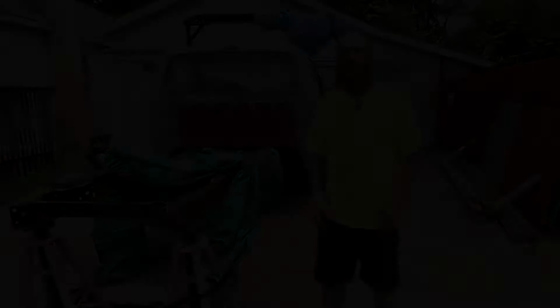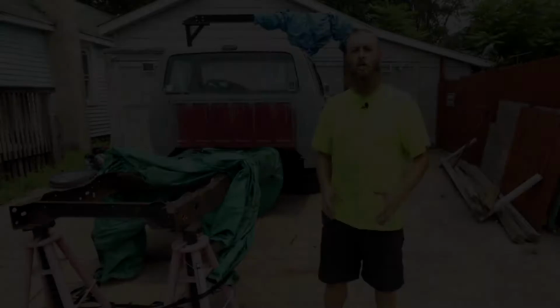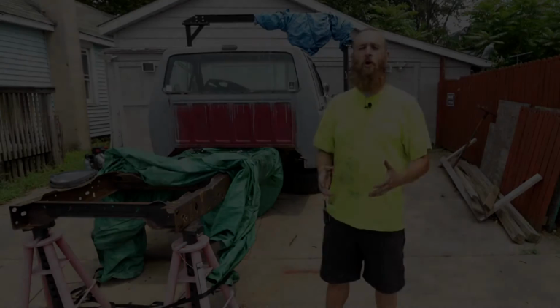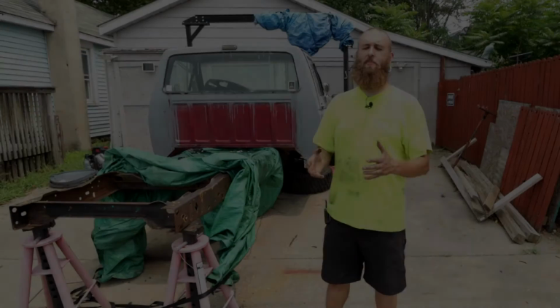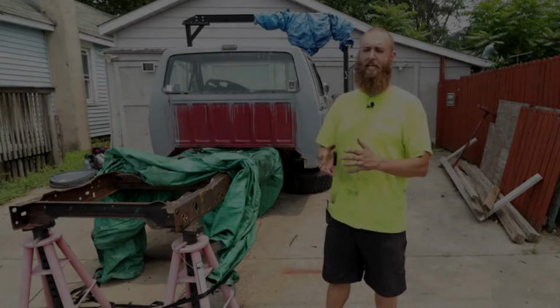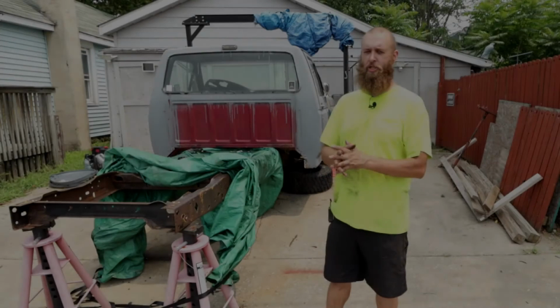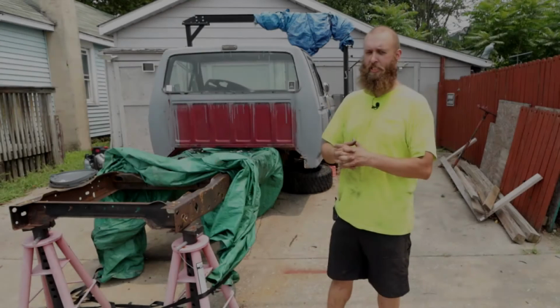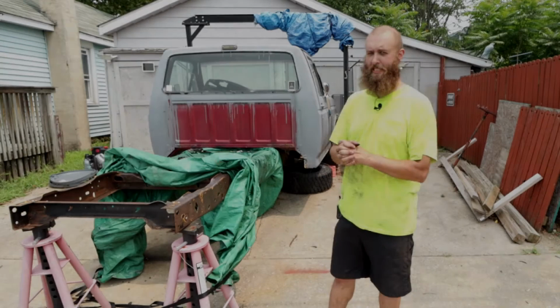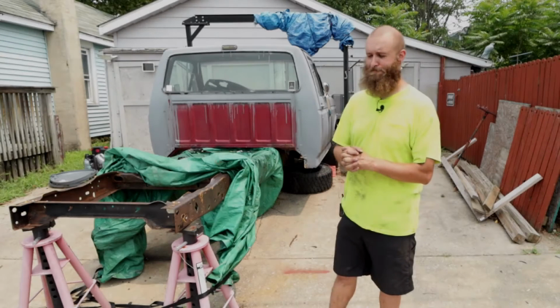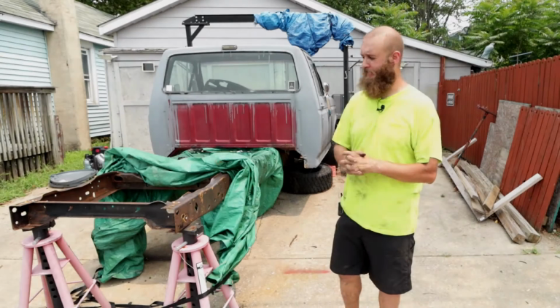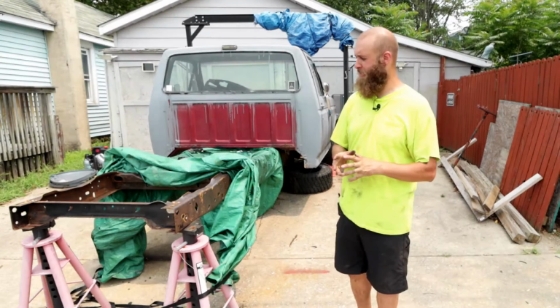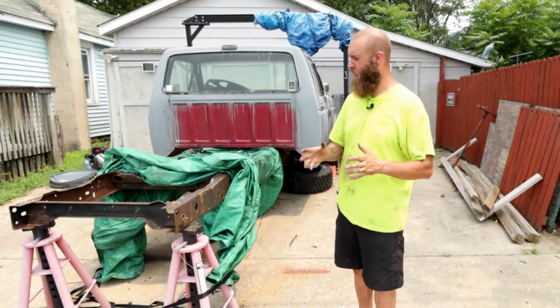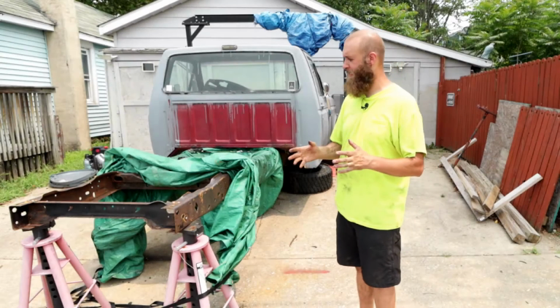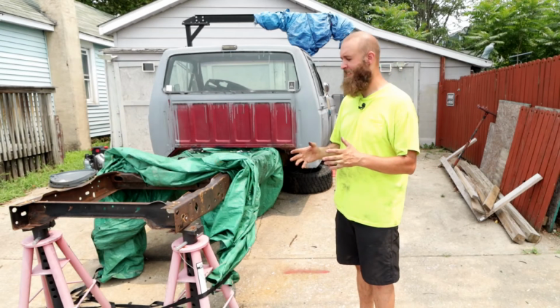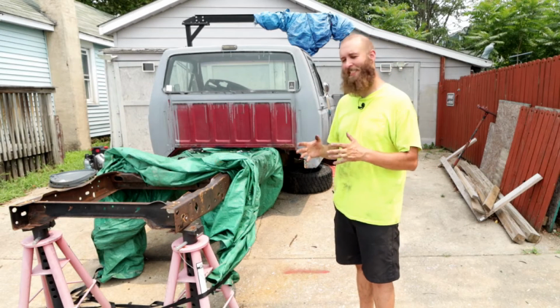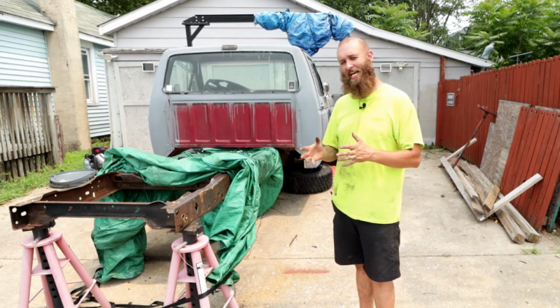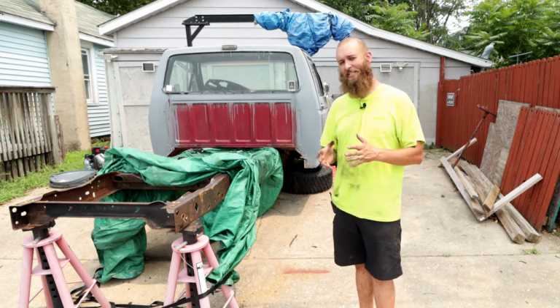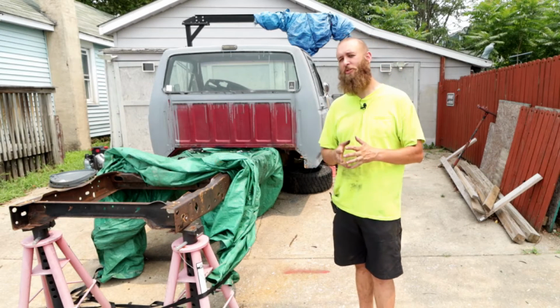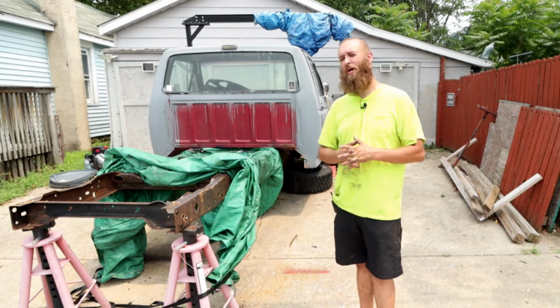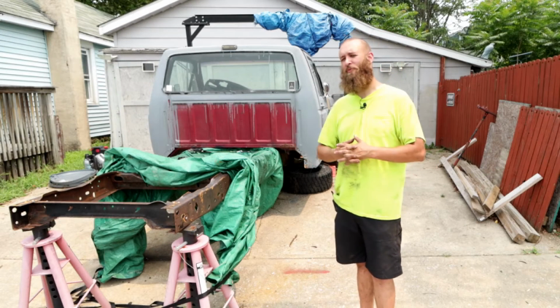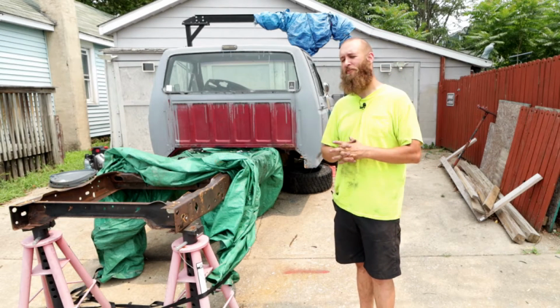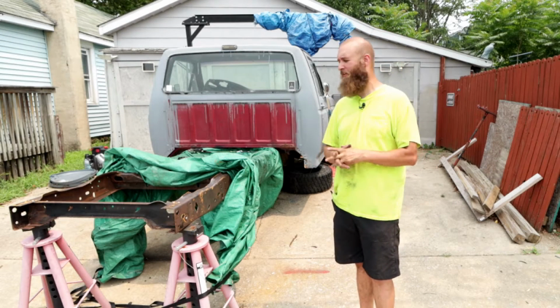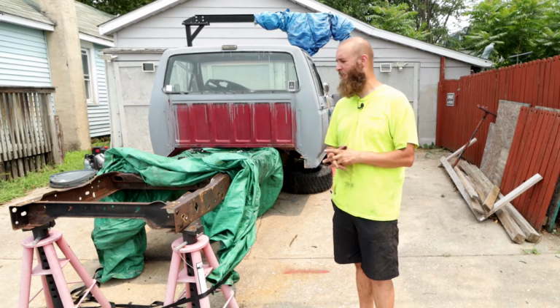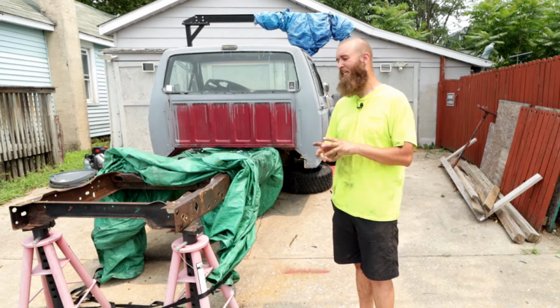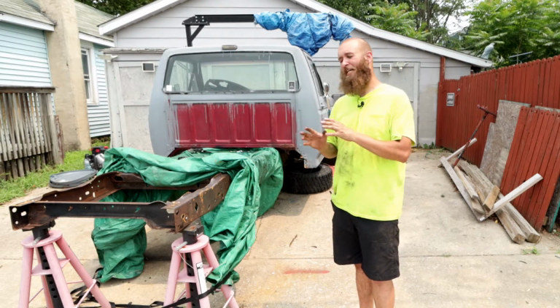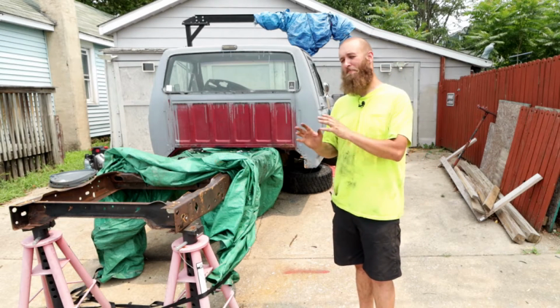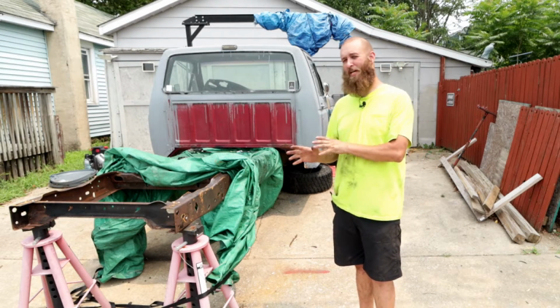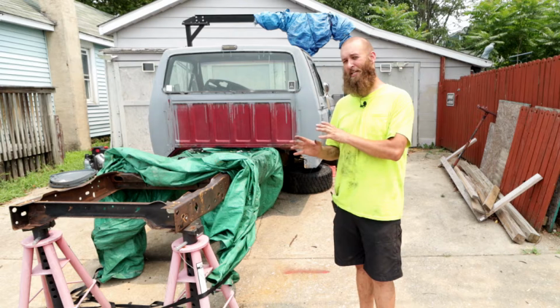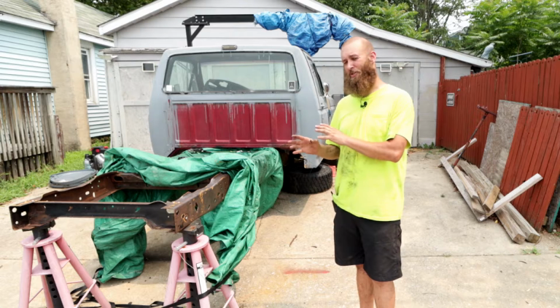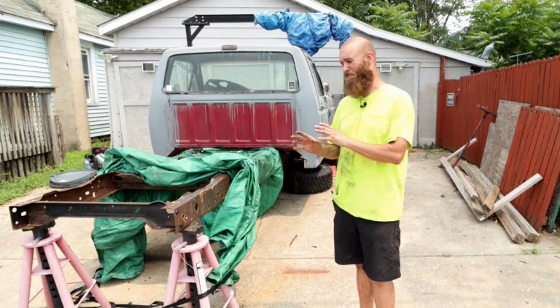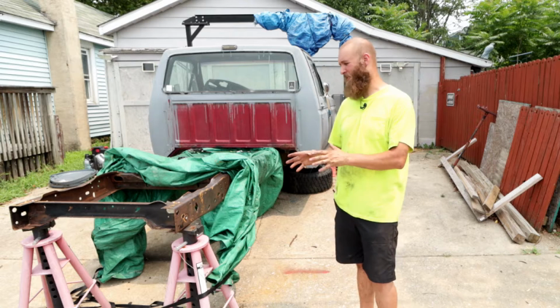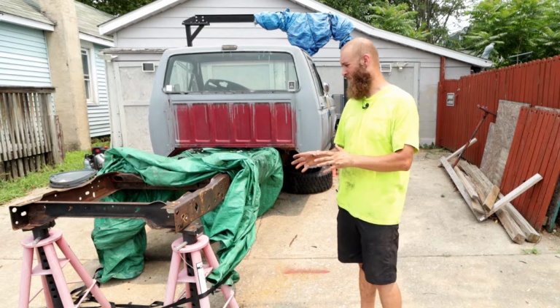Welcome to Getting Junk Done. Today's junk: 92 F-150 bug-out truck build.